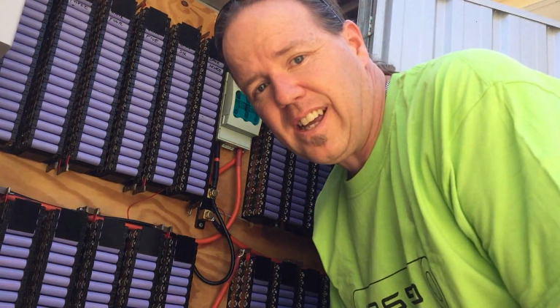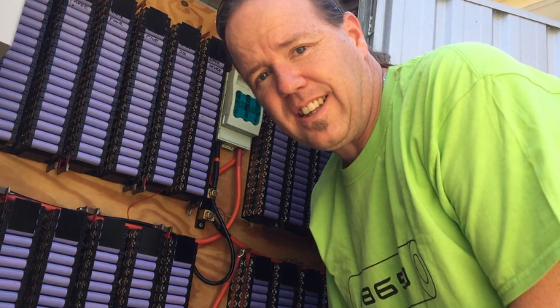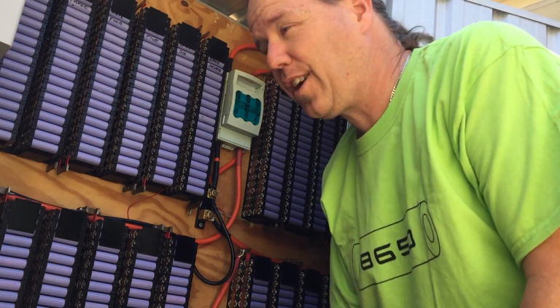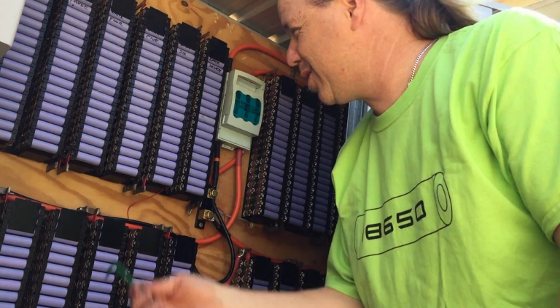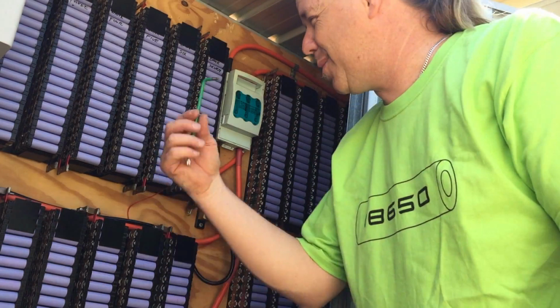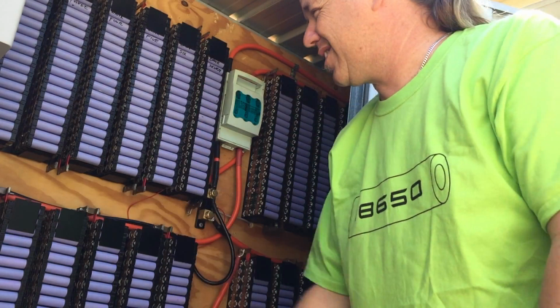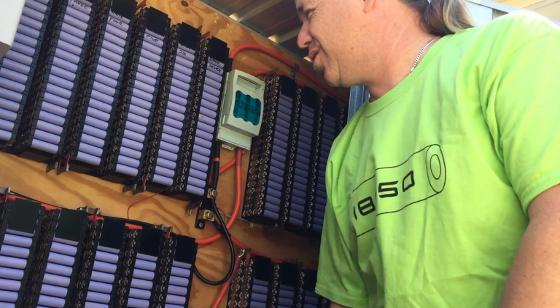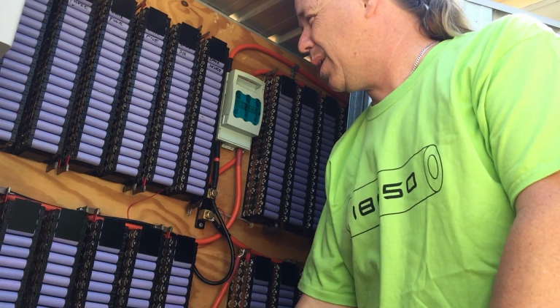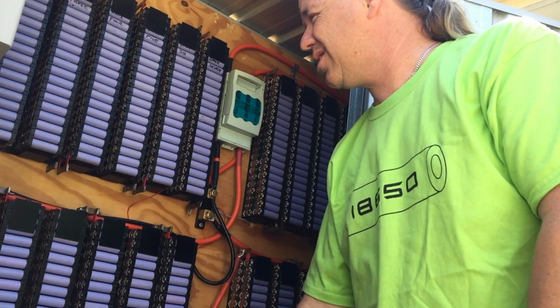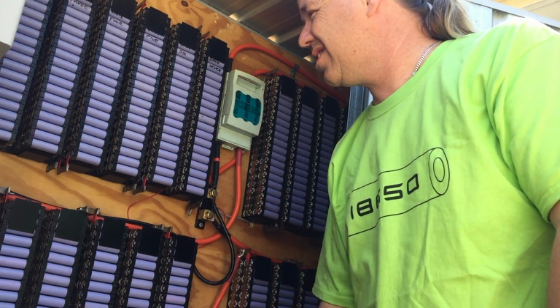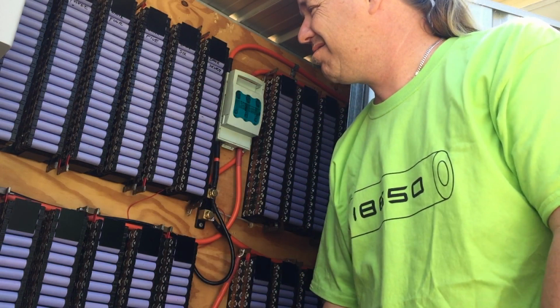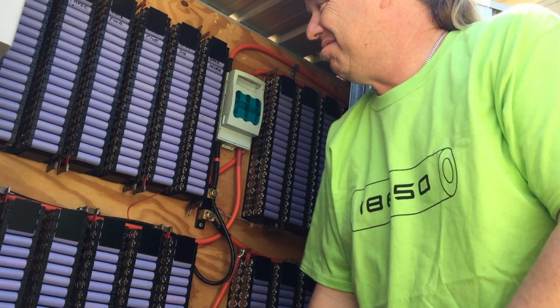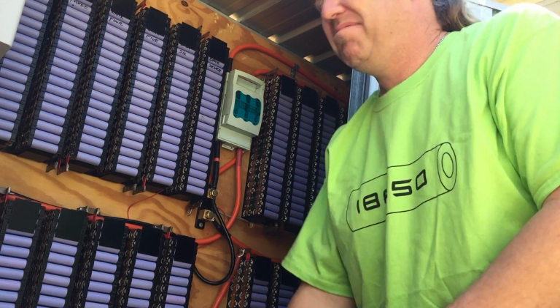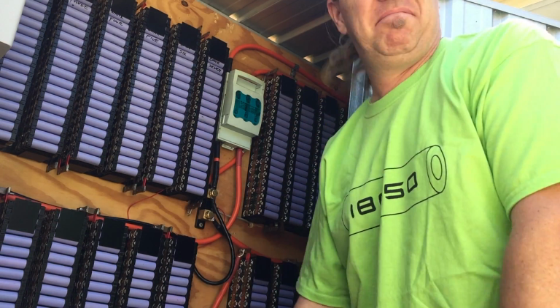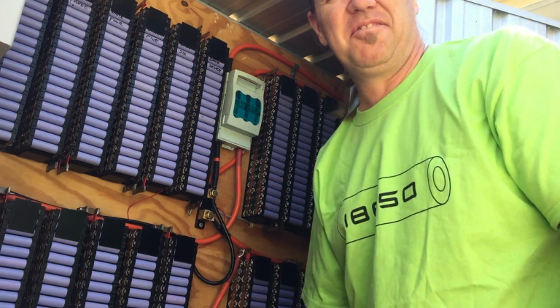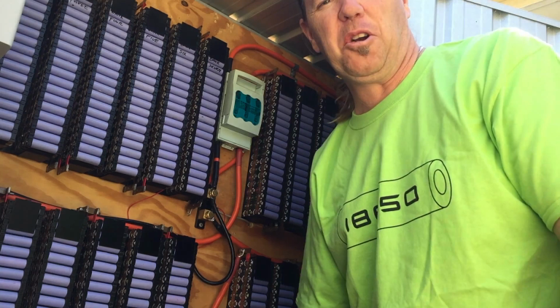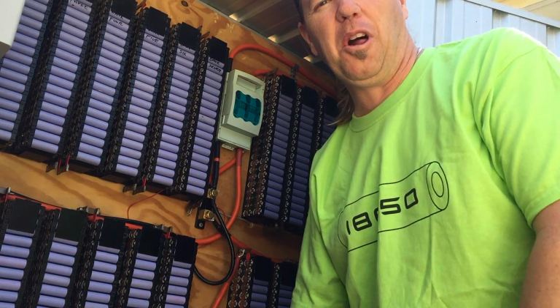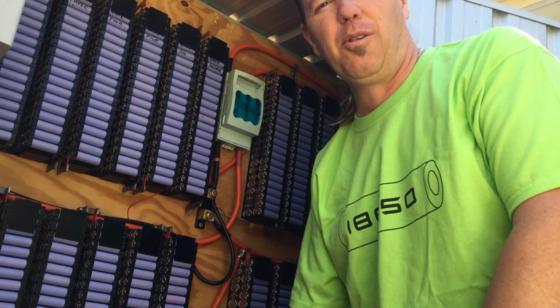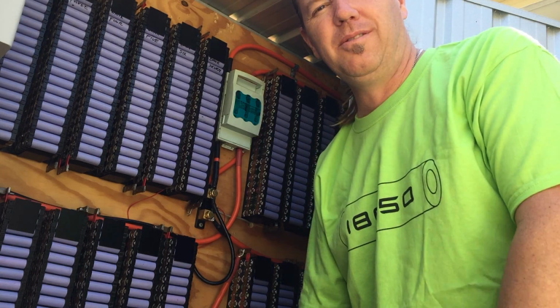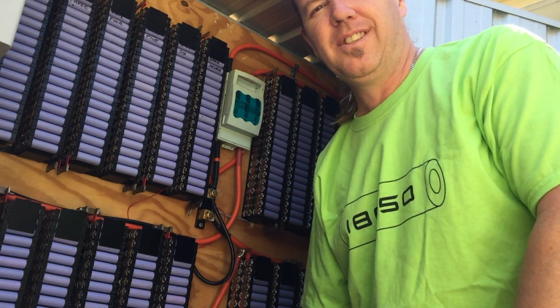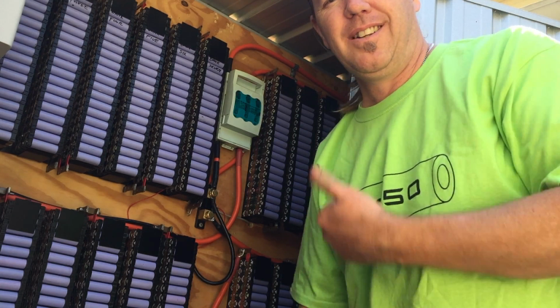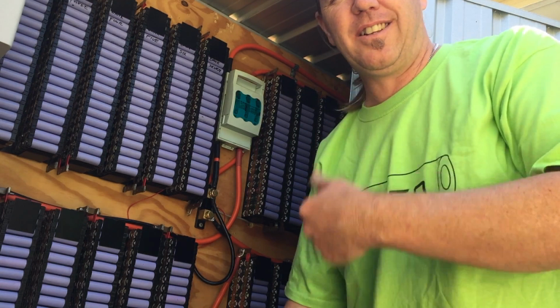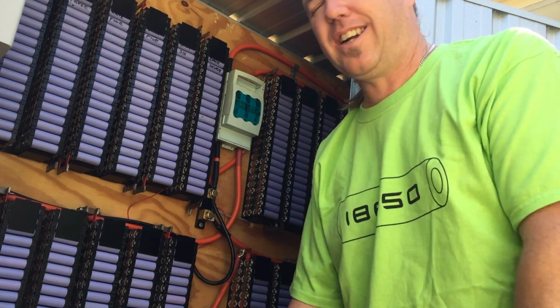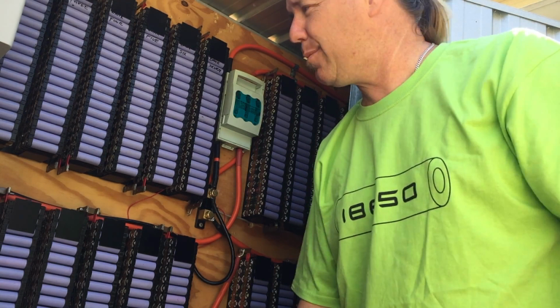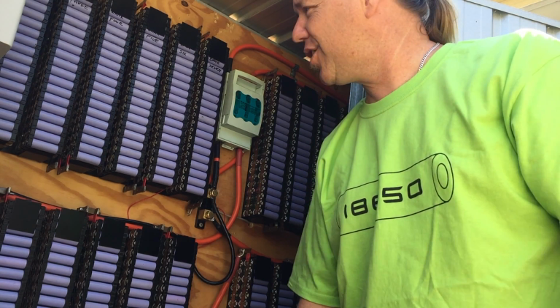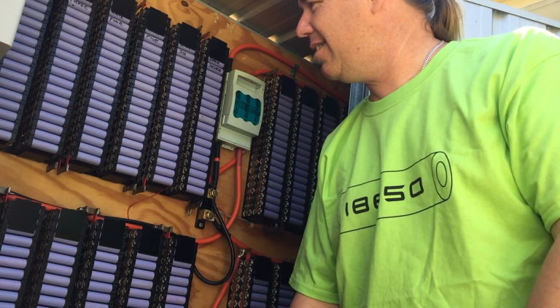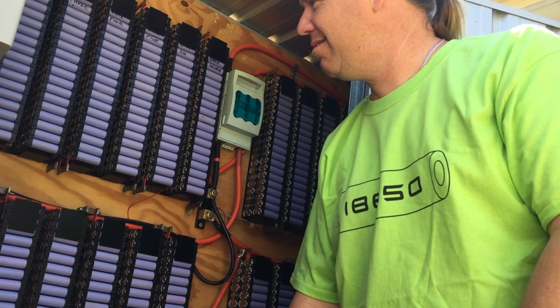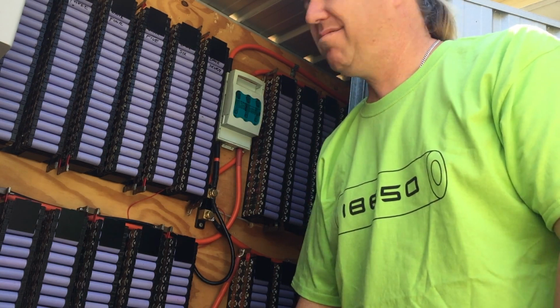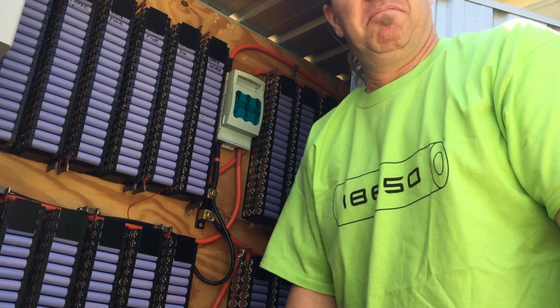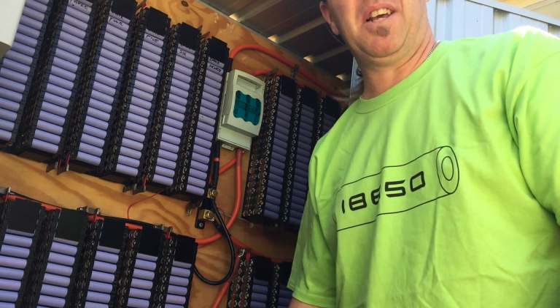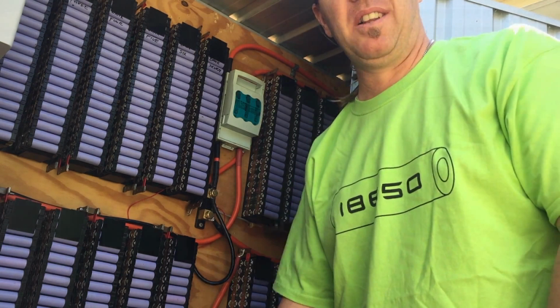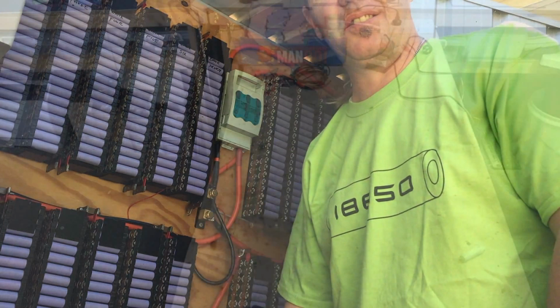Okay, so it's taken me ten minutes to undo the bolts. Not at all horrible. Let's get it up to the shed and get it balanced.